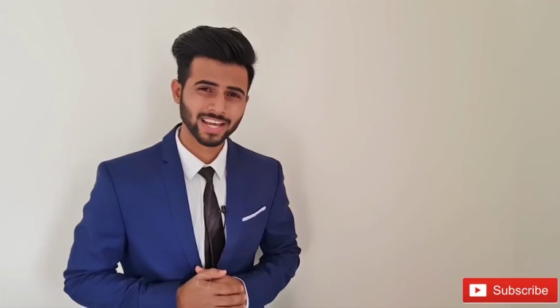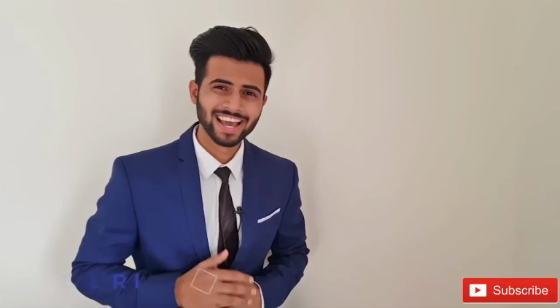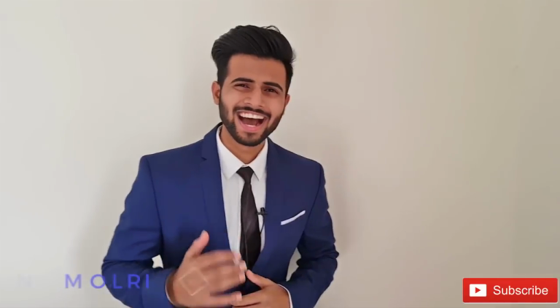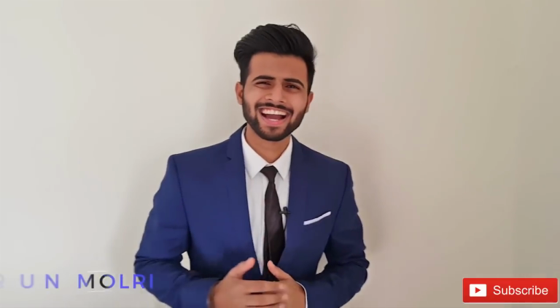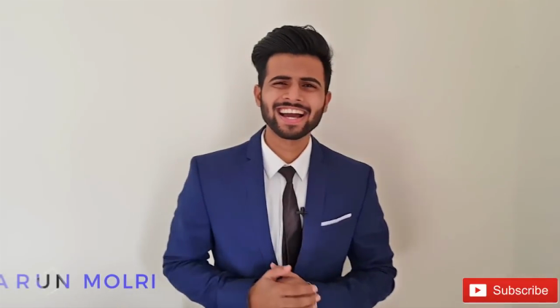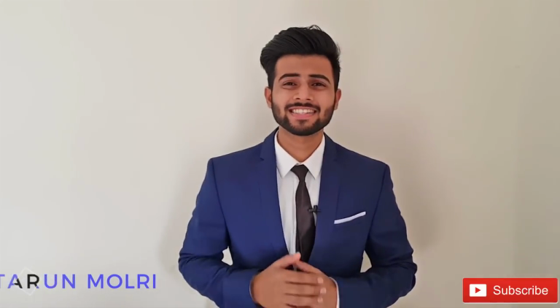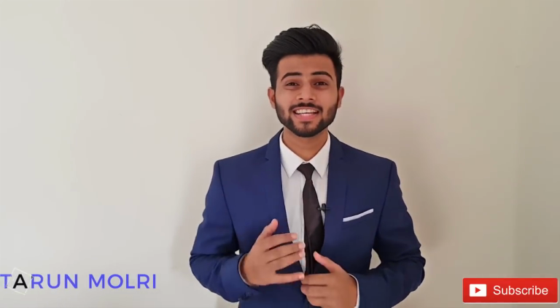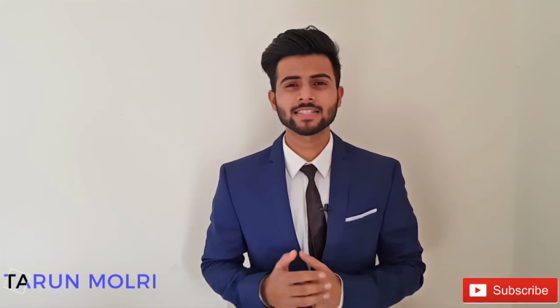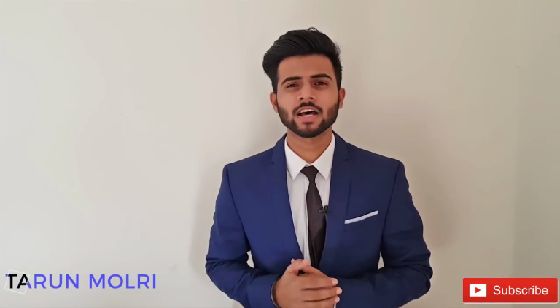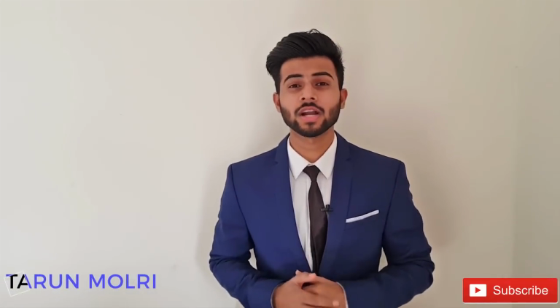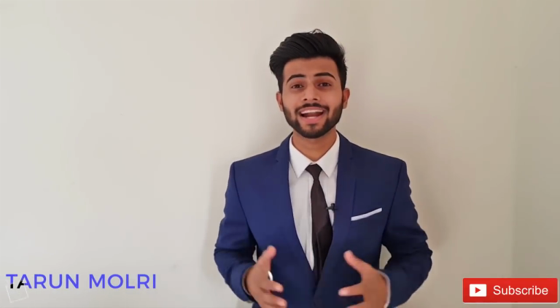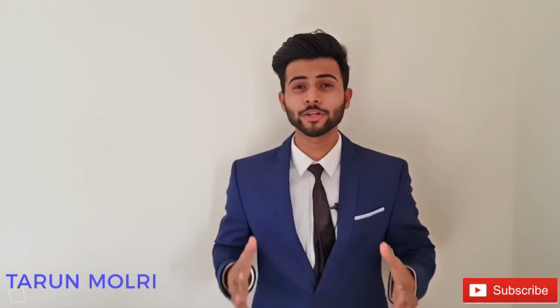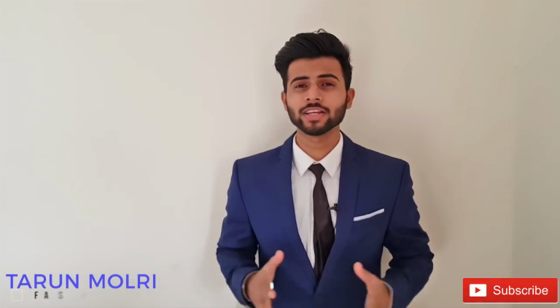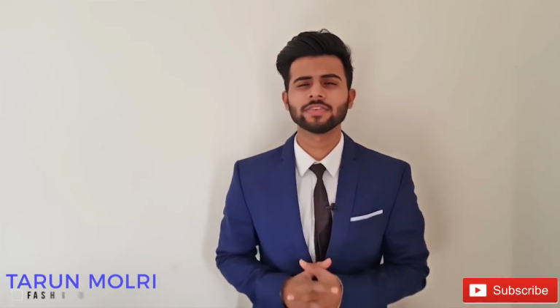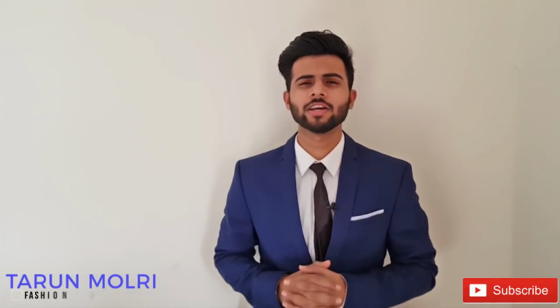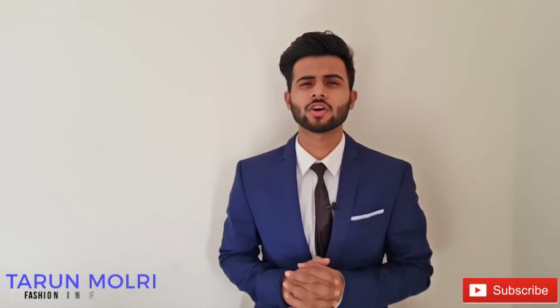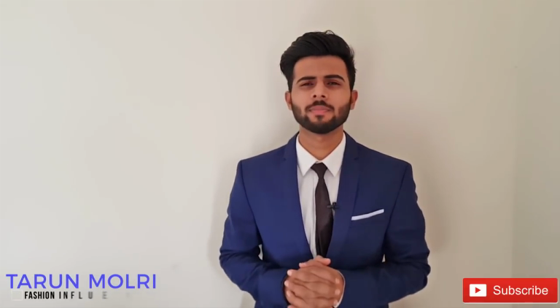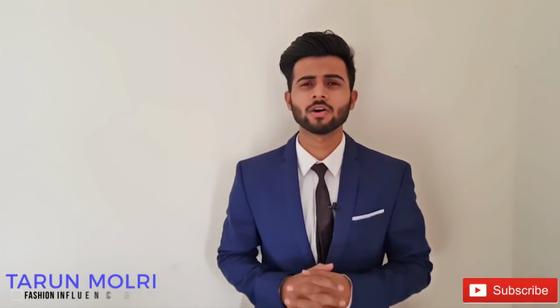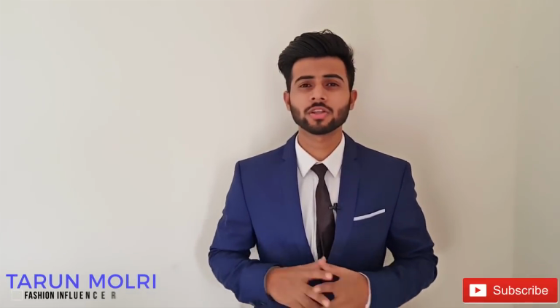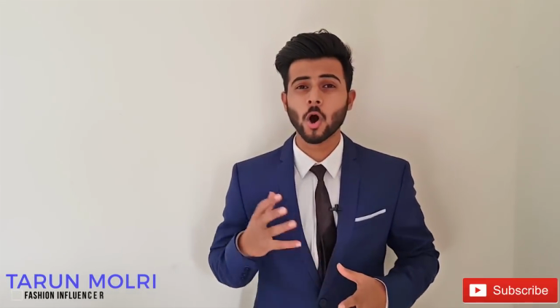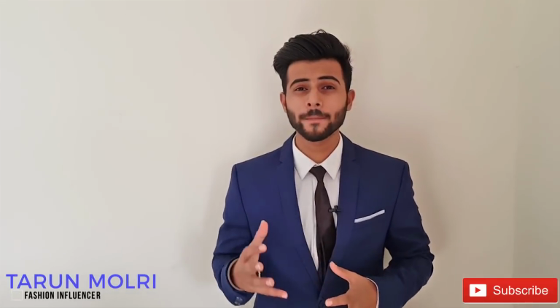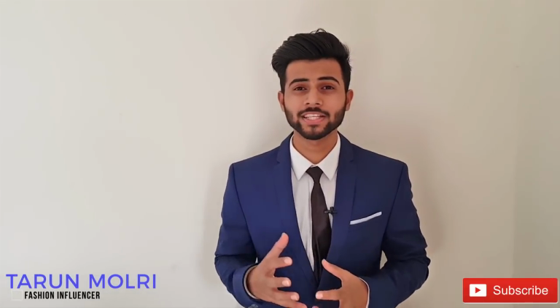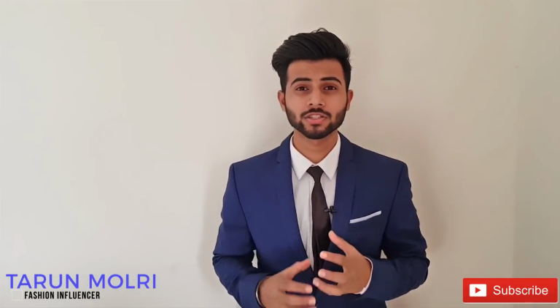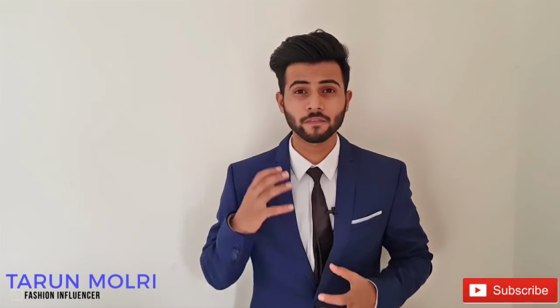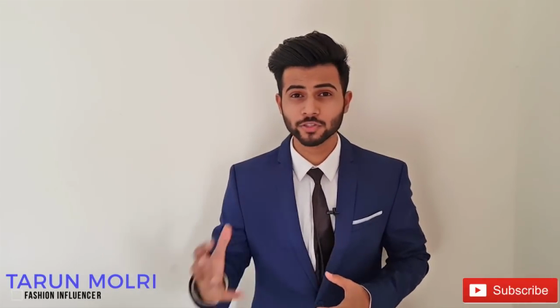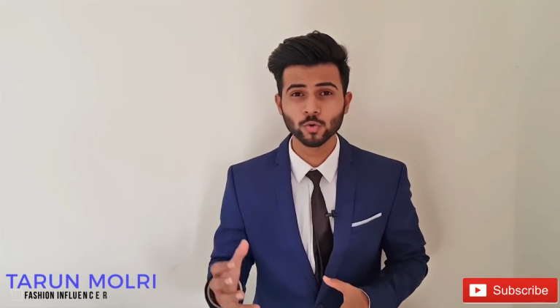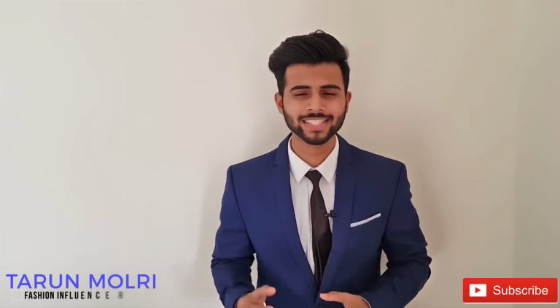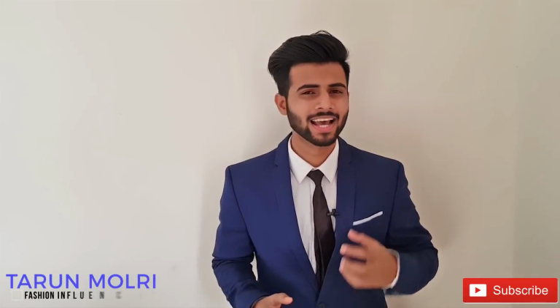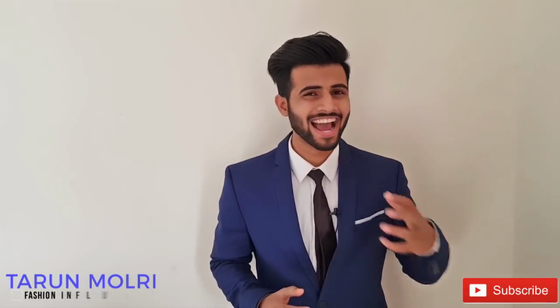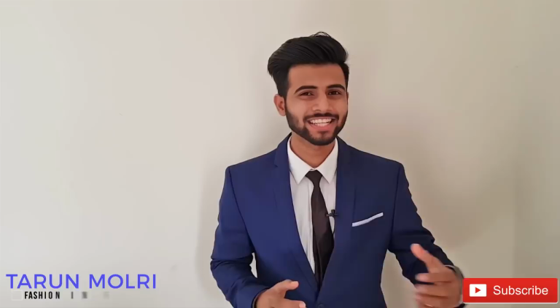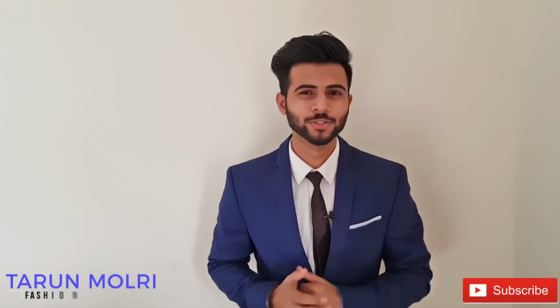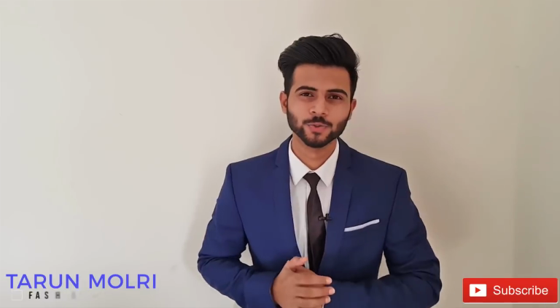Hi guys, this is Tarun and today's video is all about the combinations of suits and shoes.